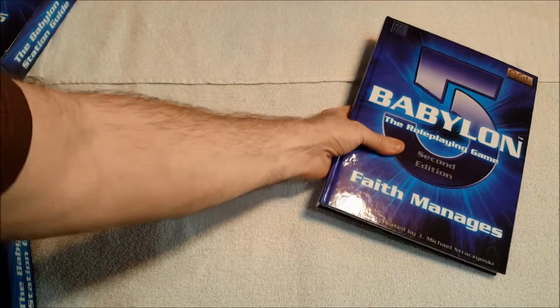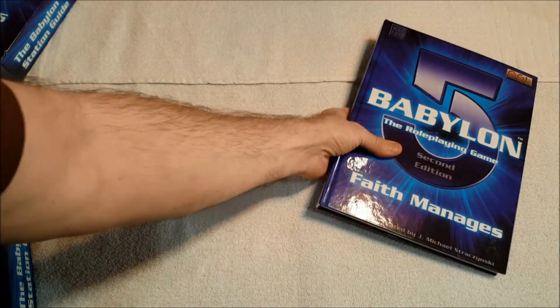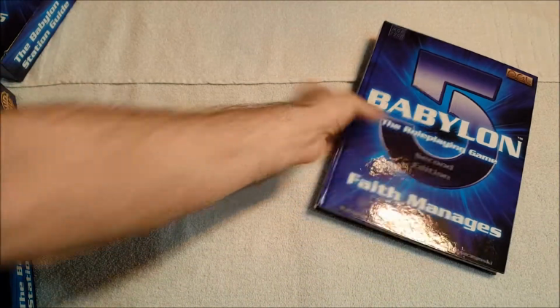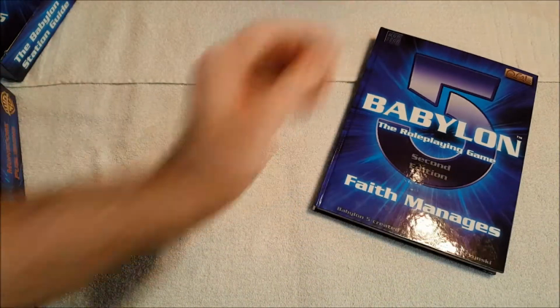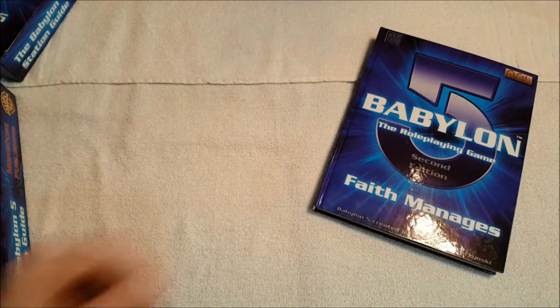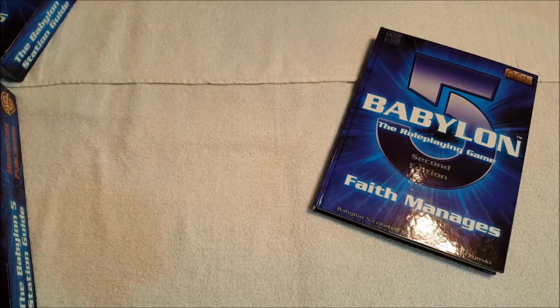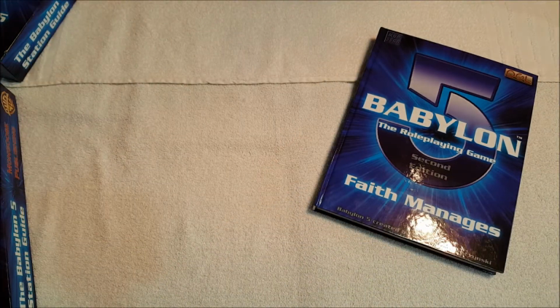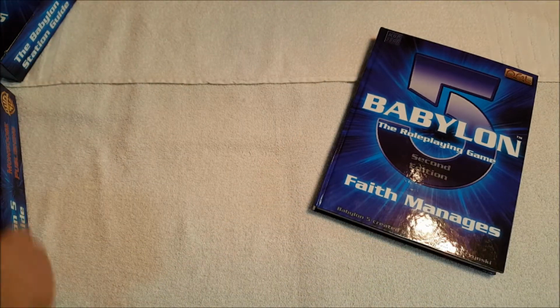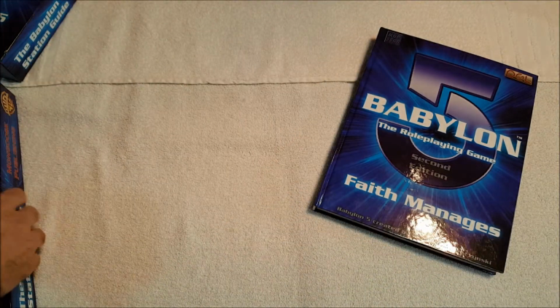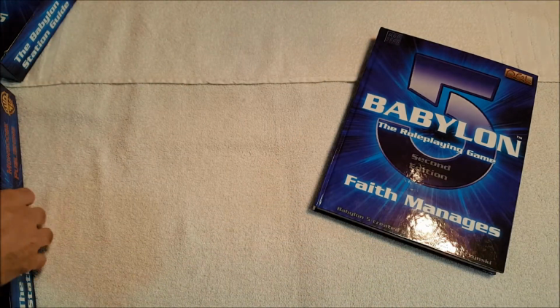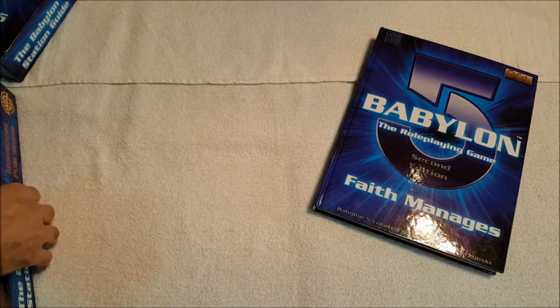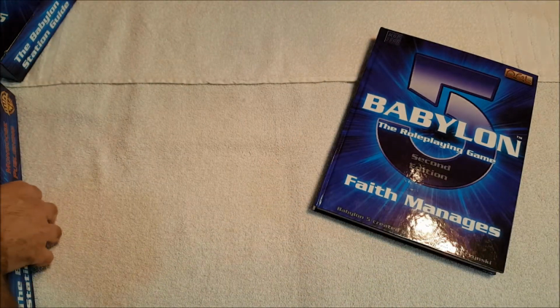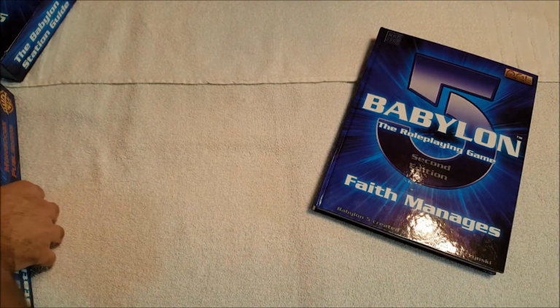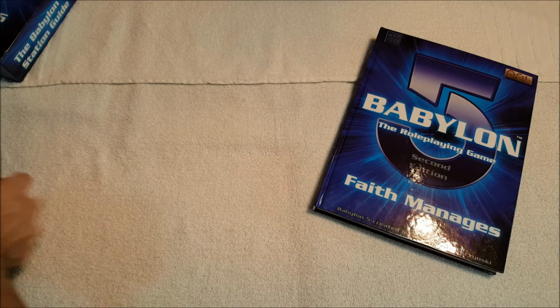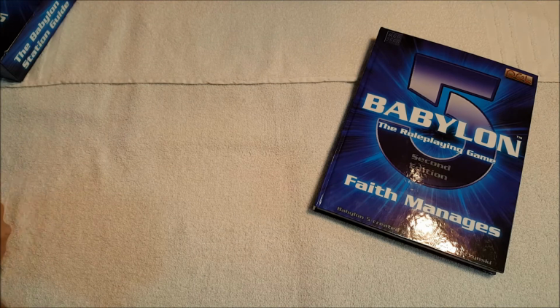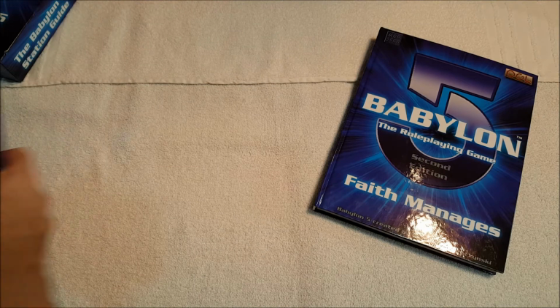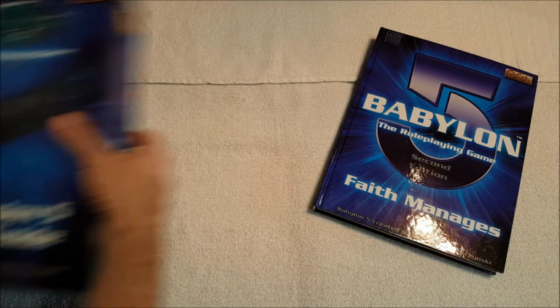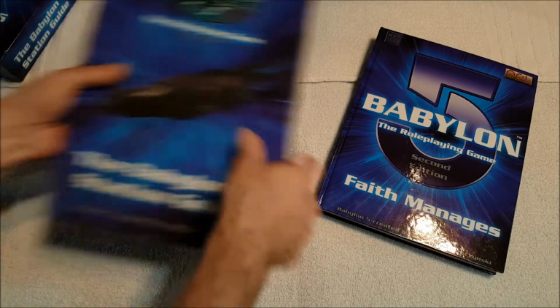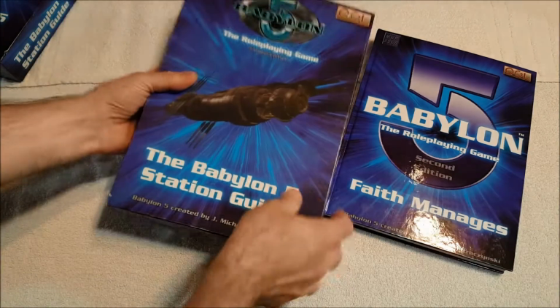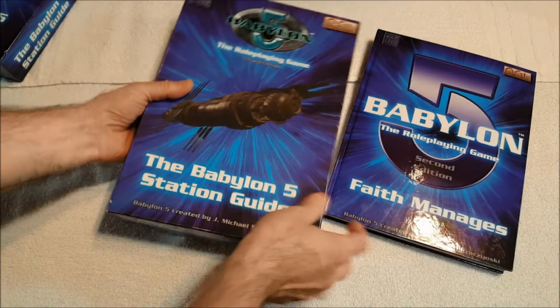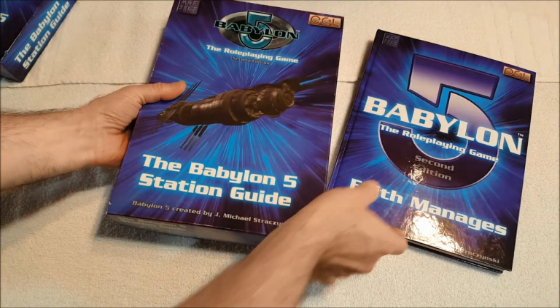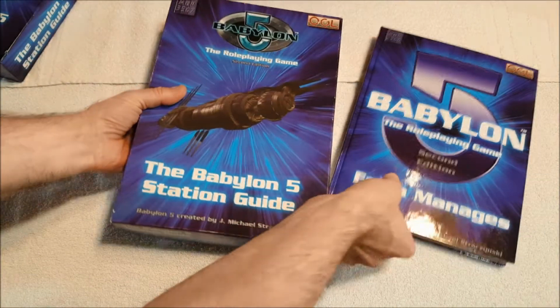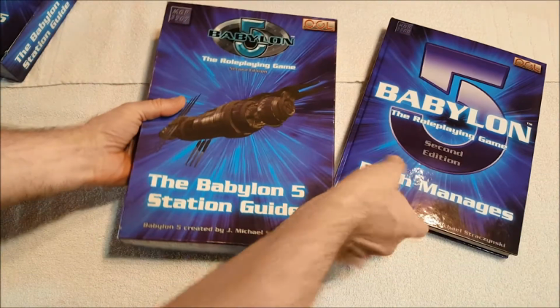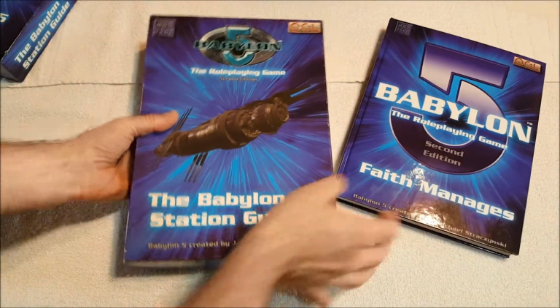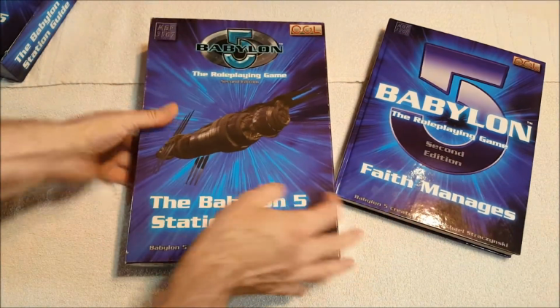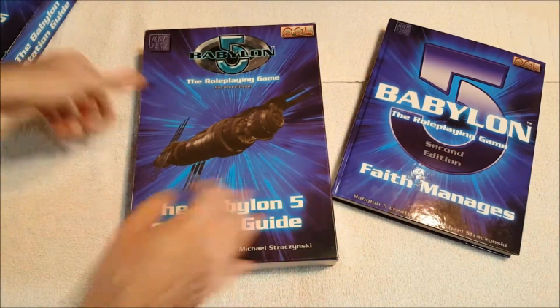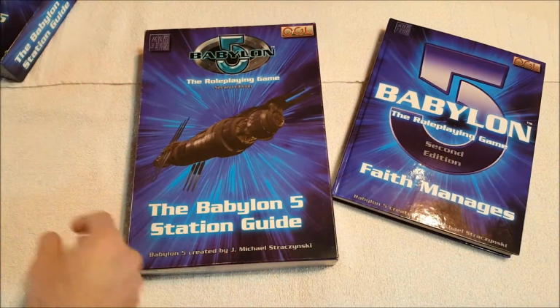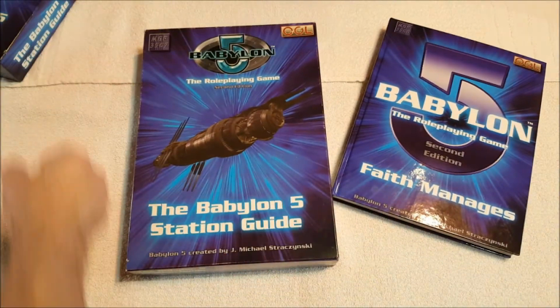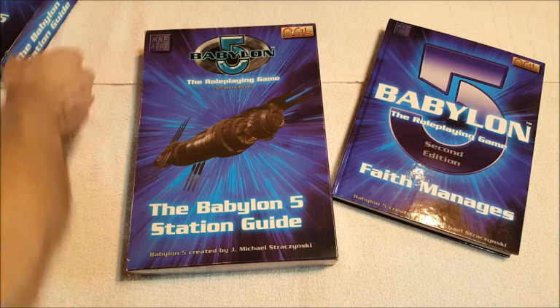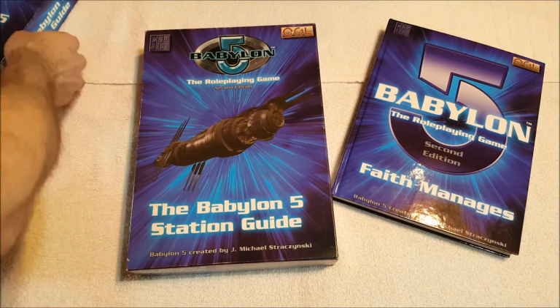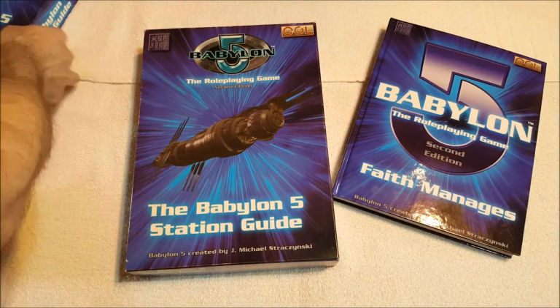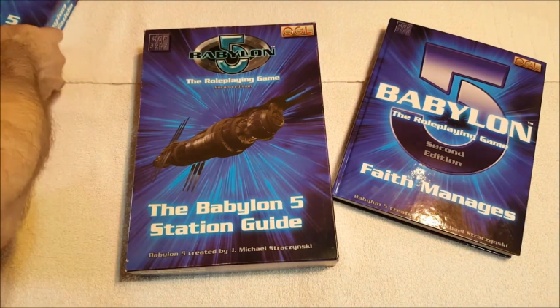Very well done little book, even if it was d20.